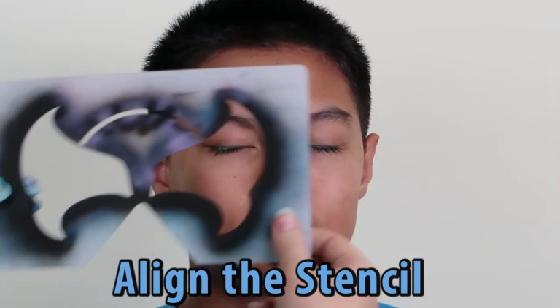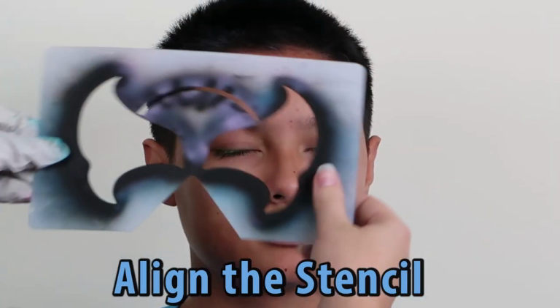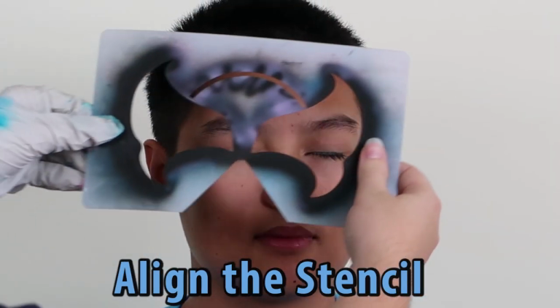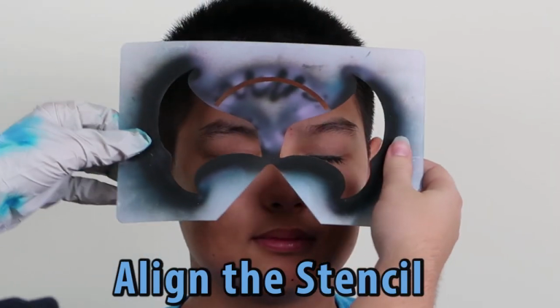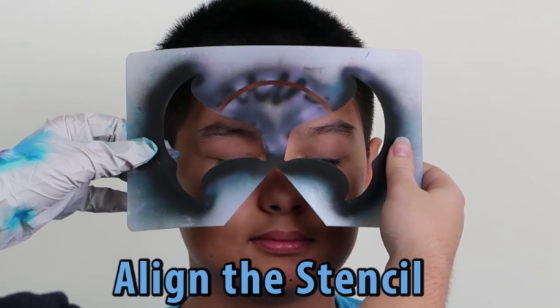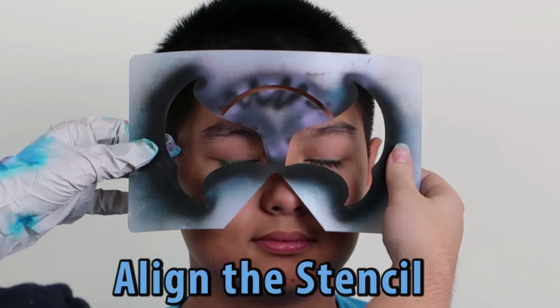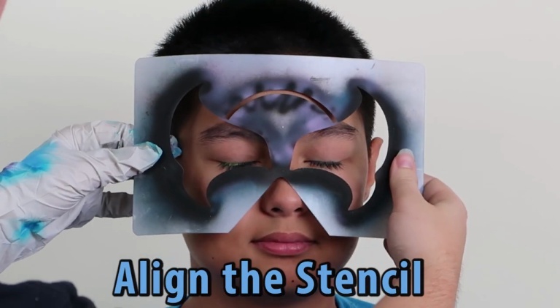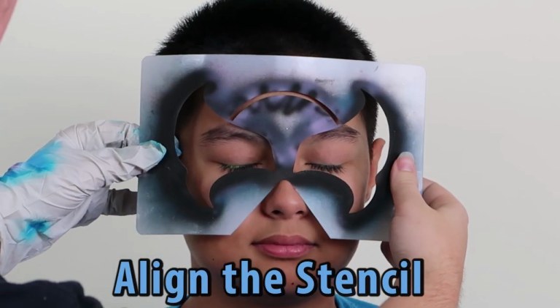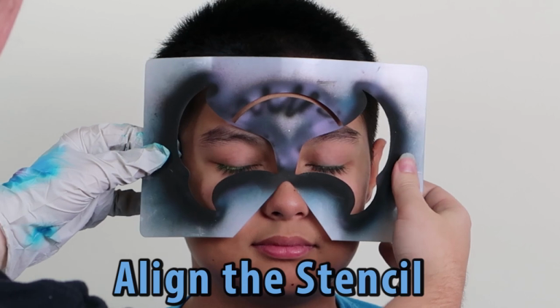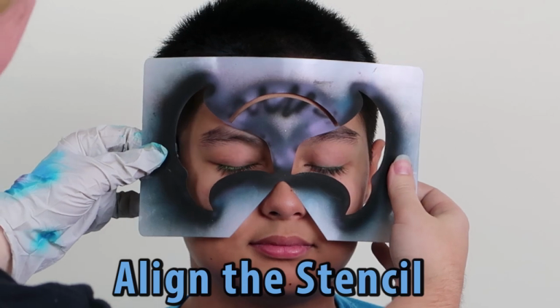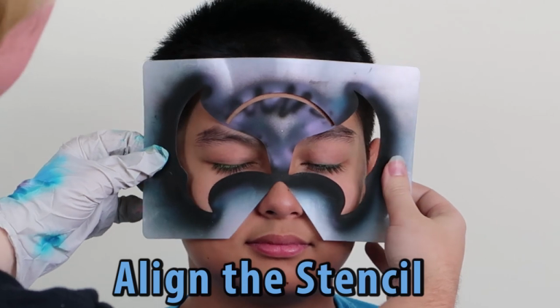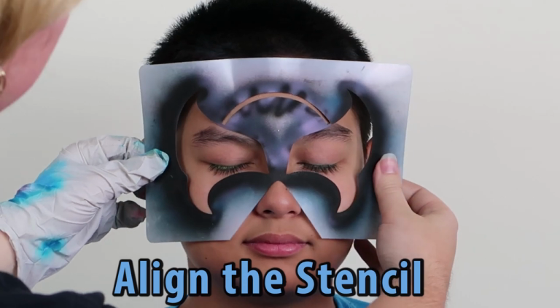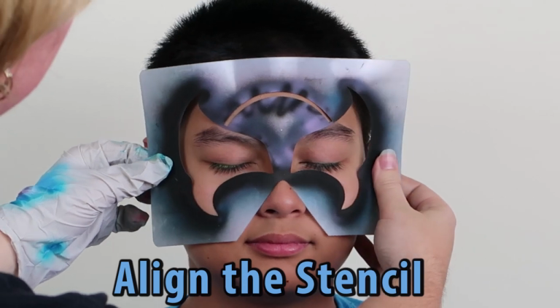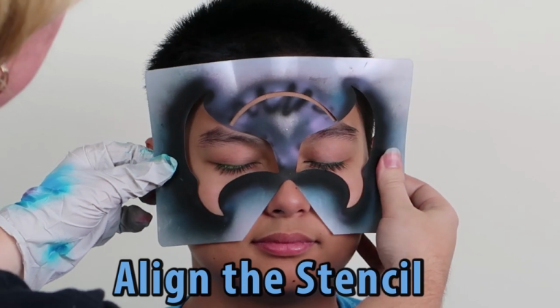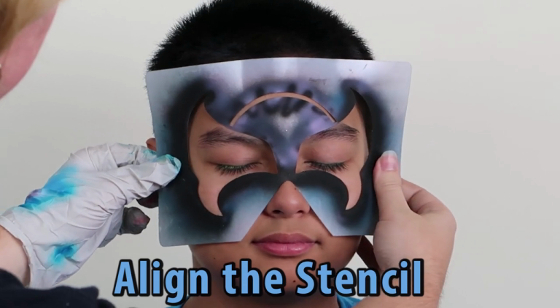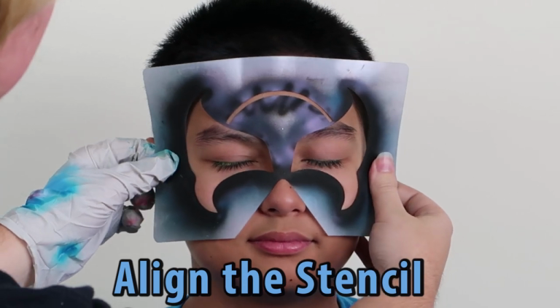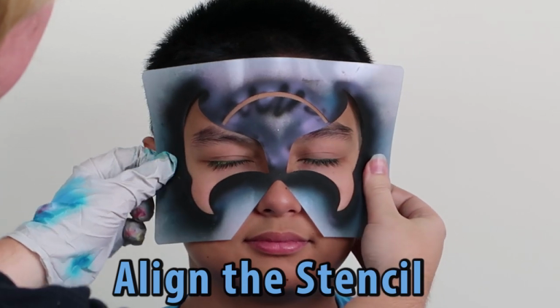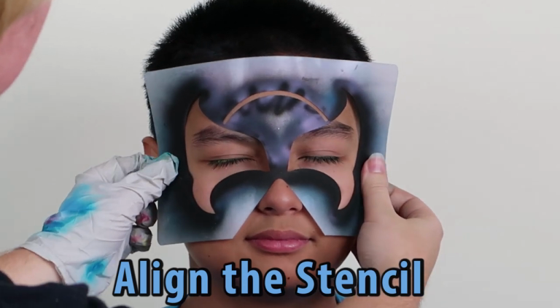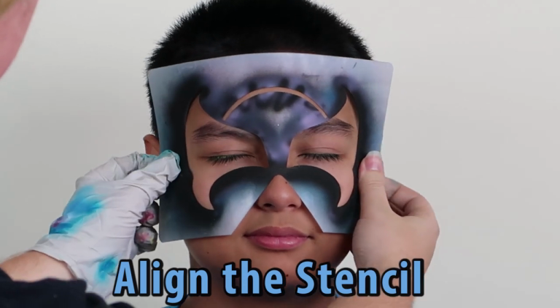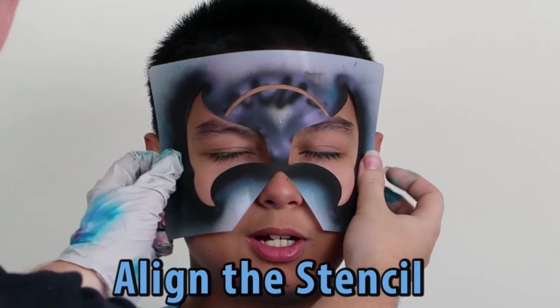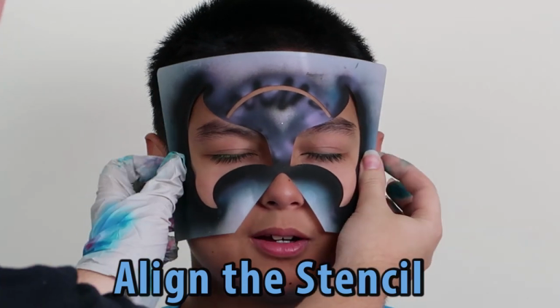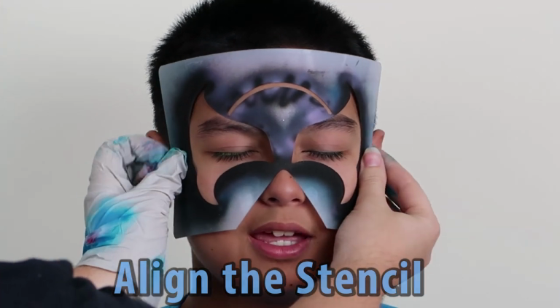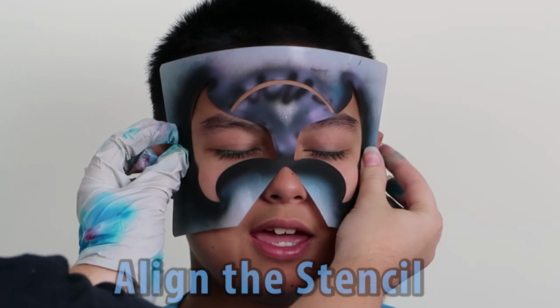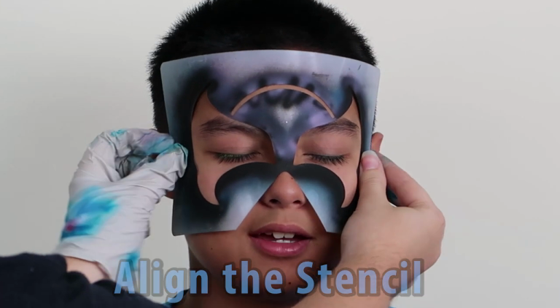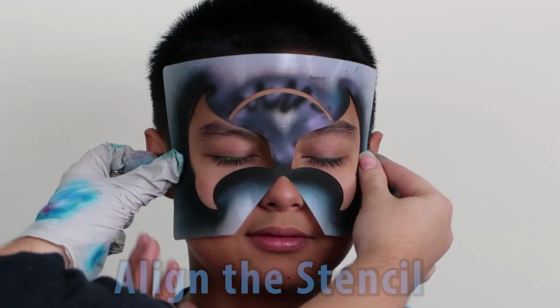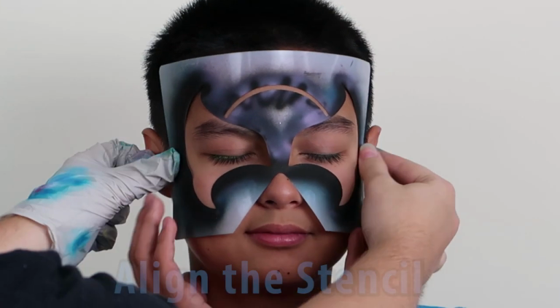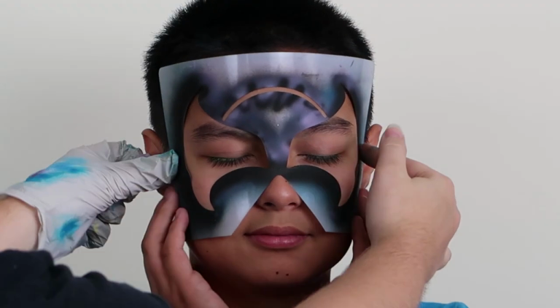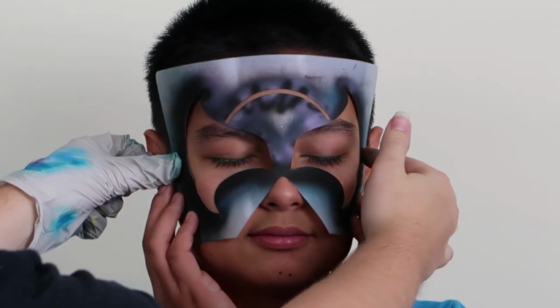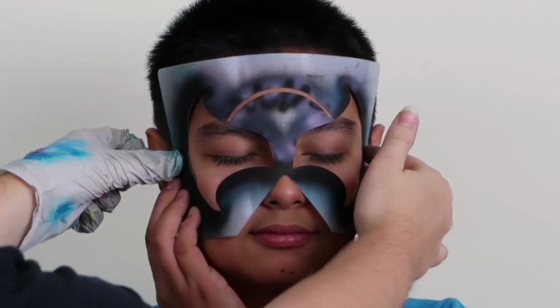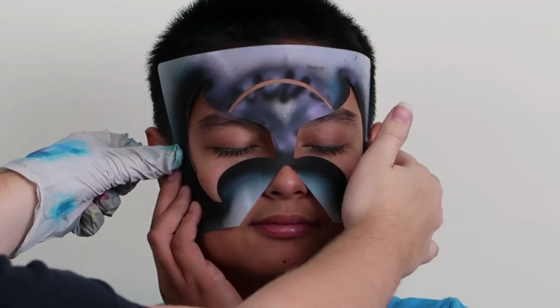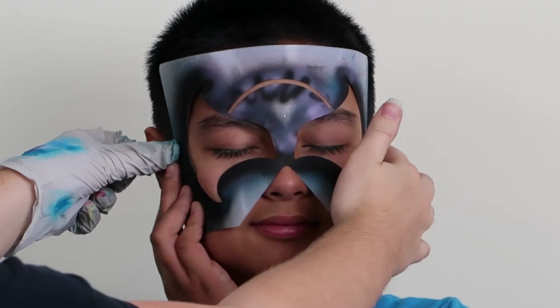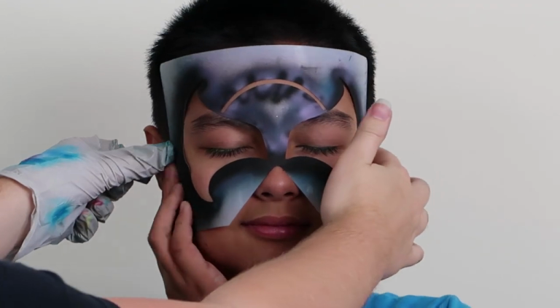First, align the stencil on the face. We had our model hold the stencil to keep us hands-free.